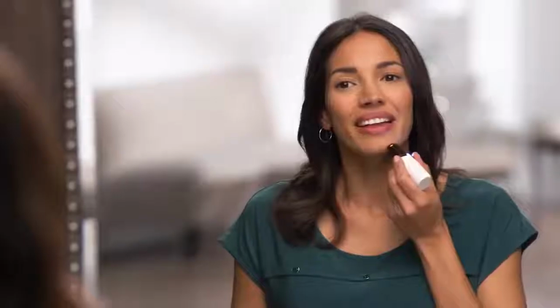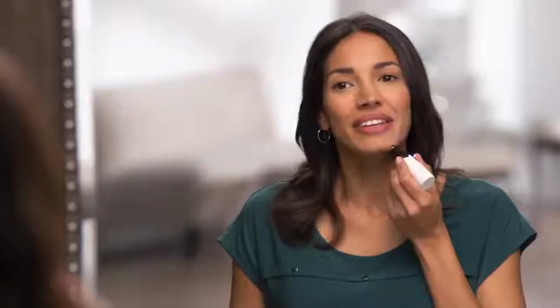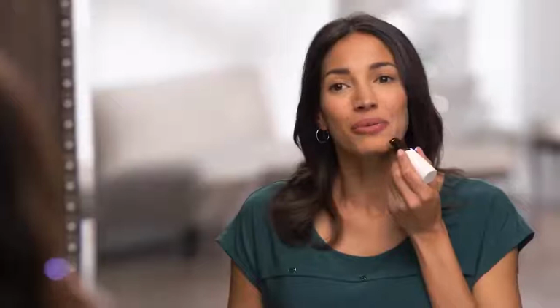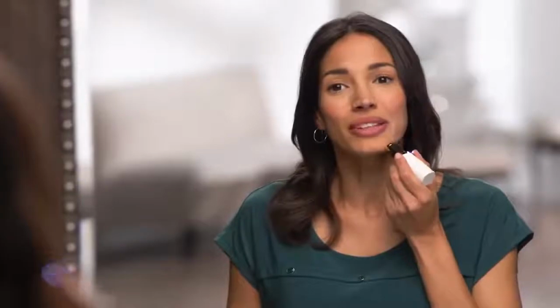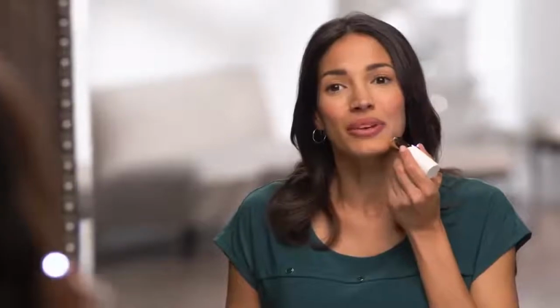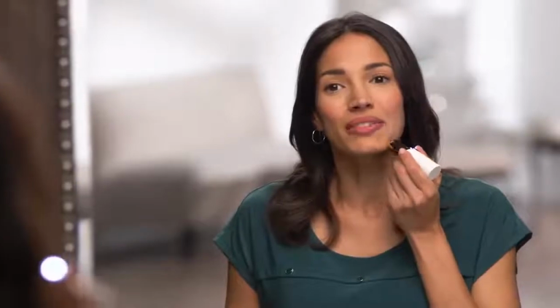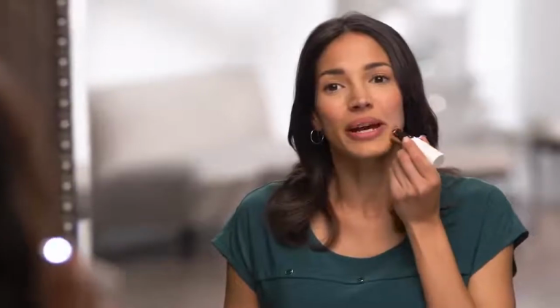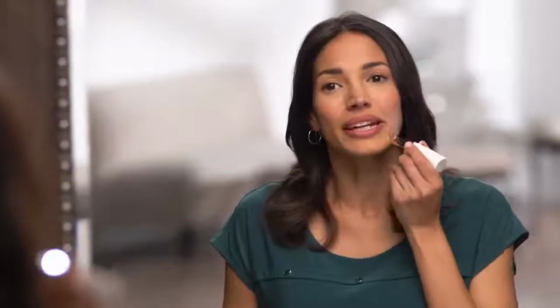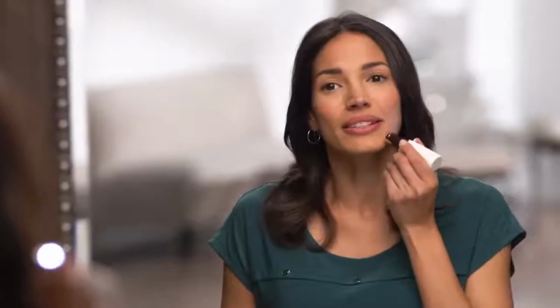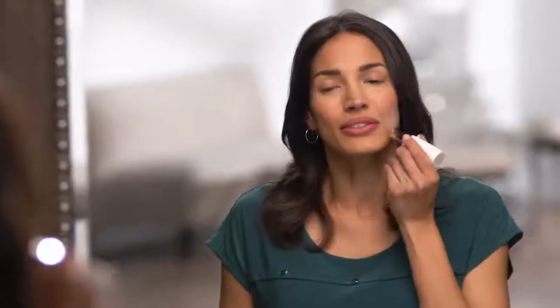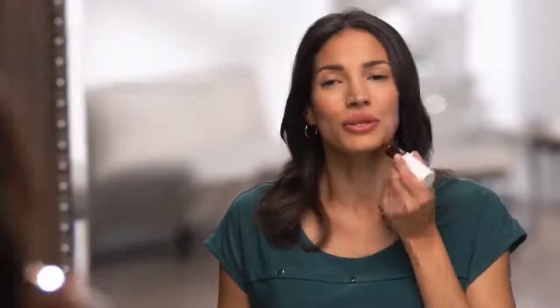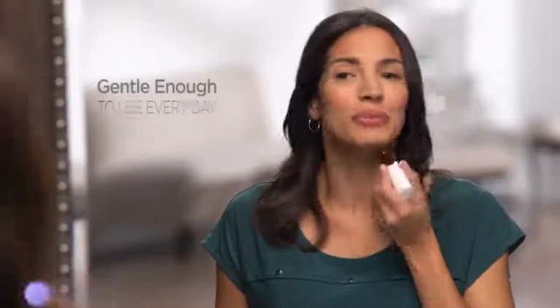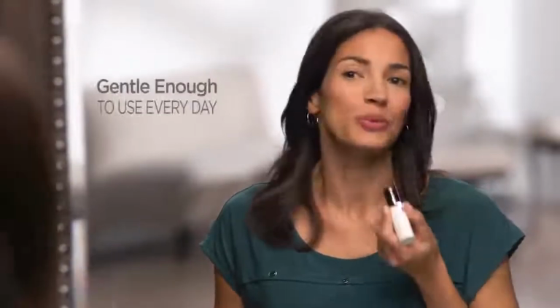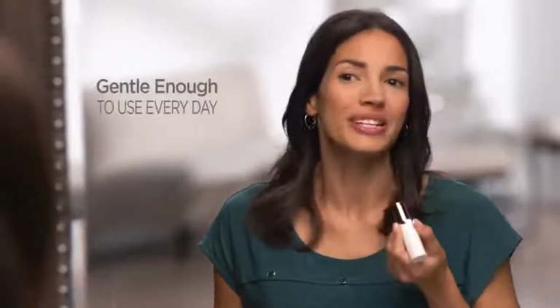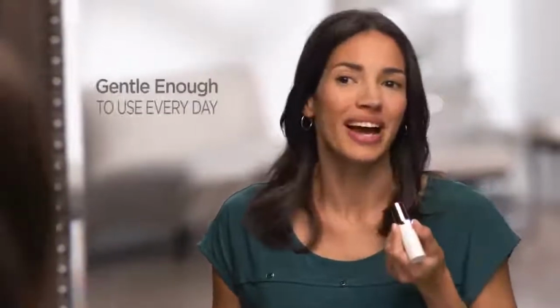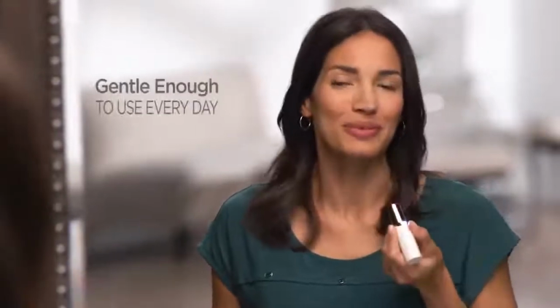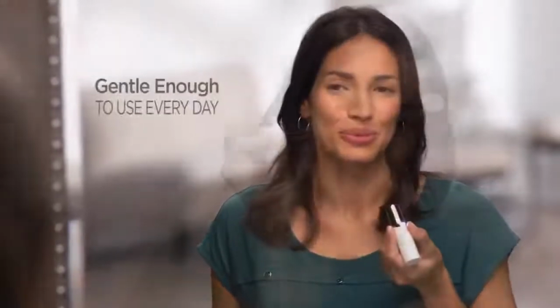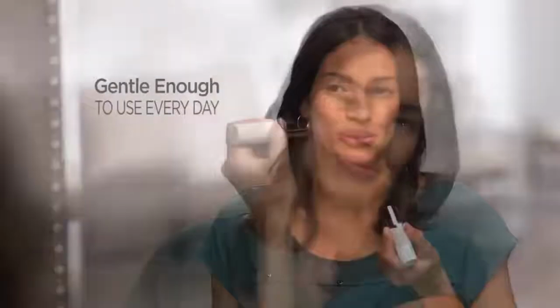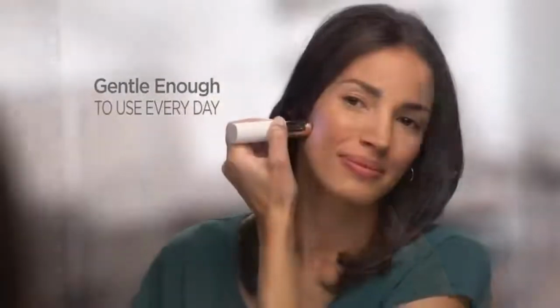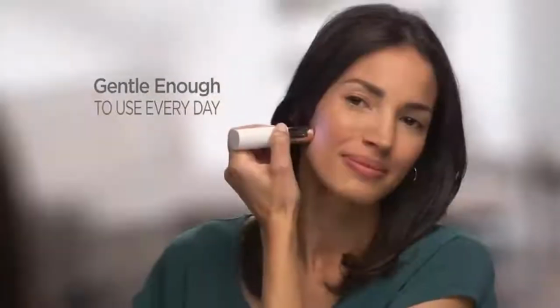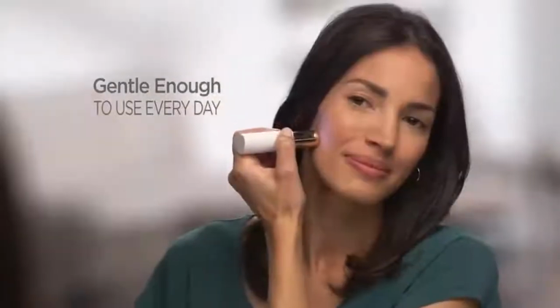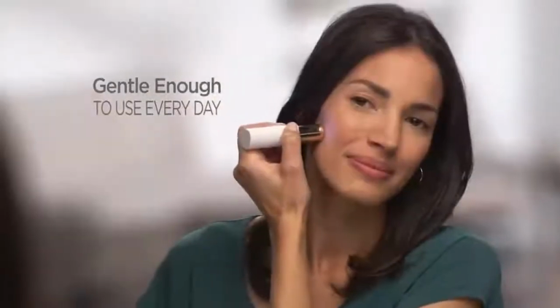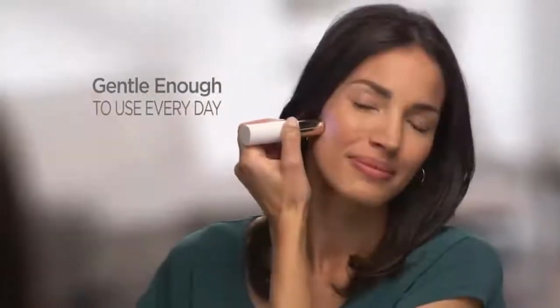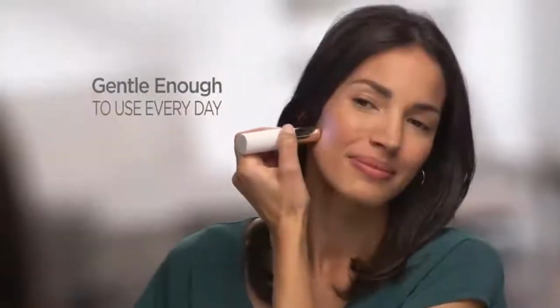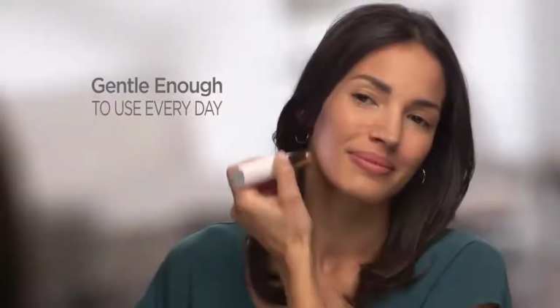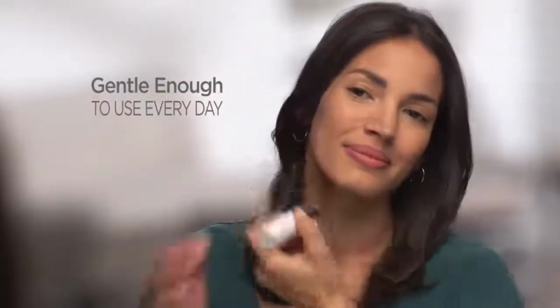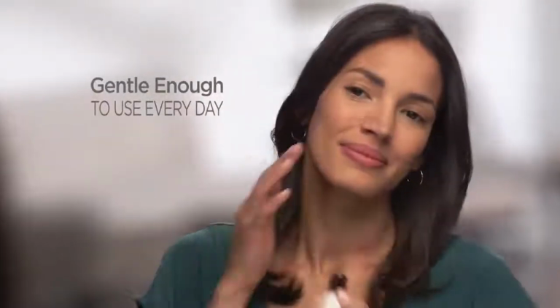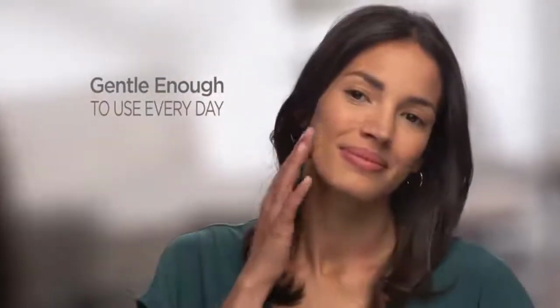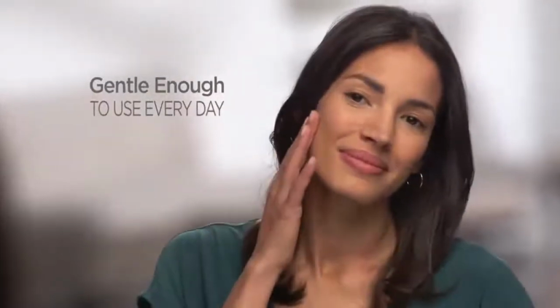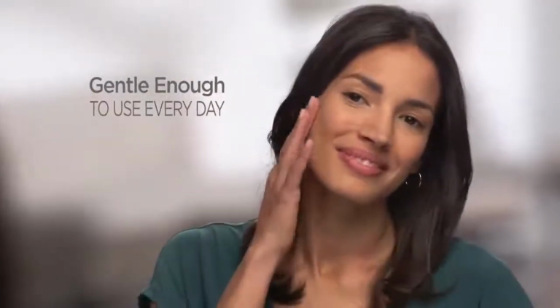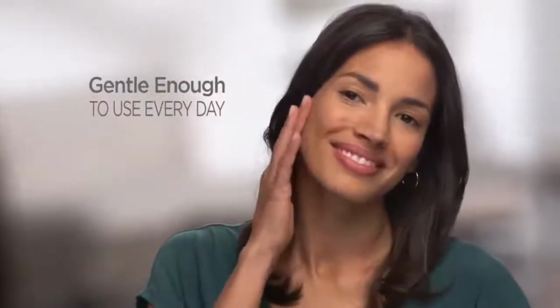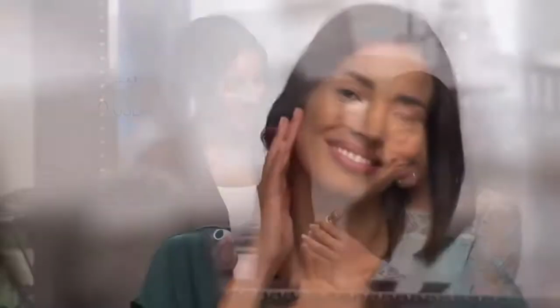I love that I really don't have to wait. There's no in-between times between when the hair grows back. I can use it every day if I want.